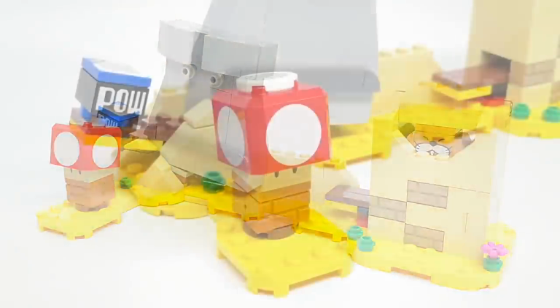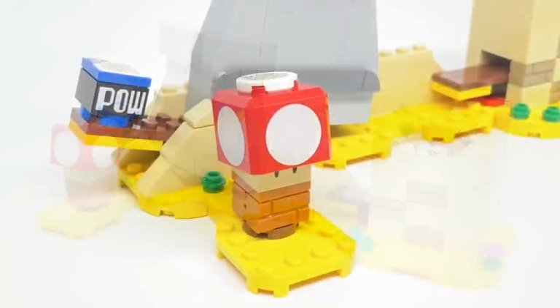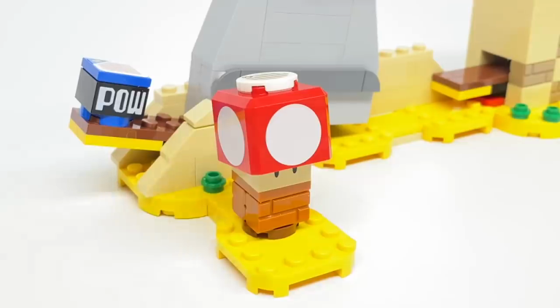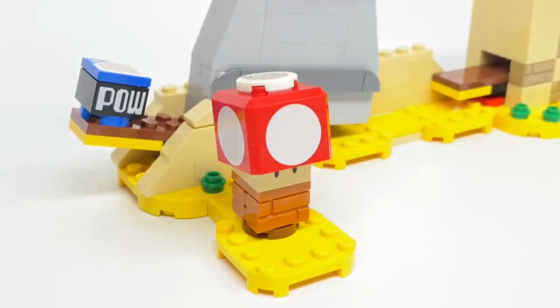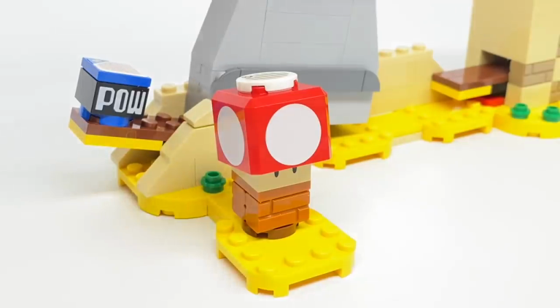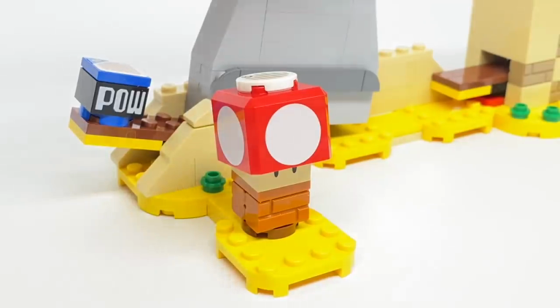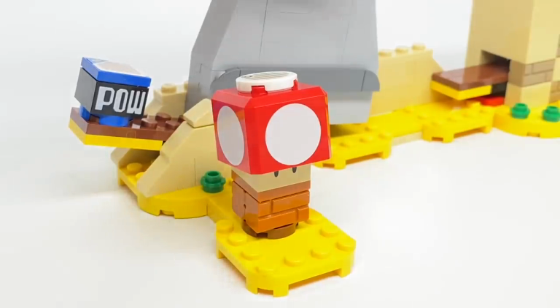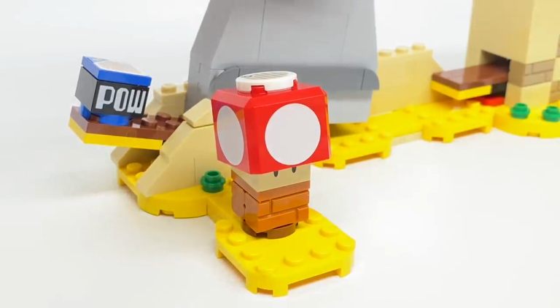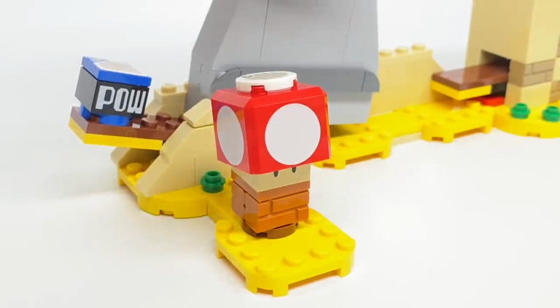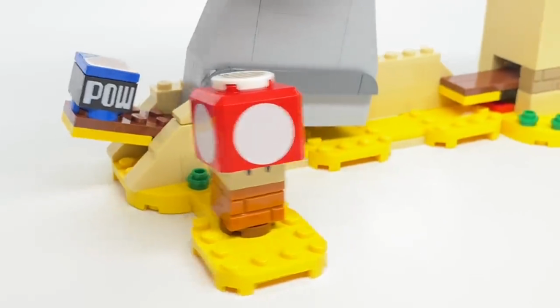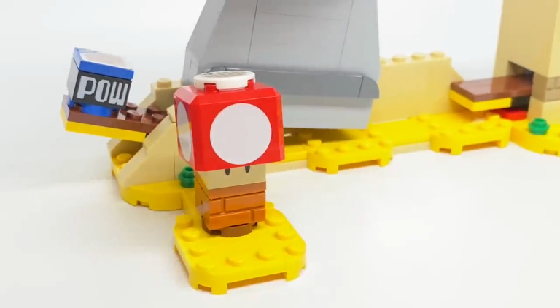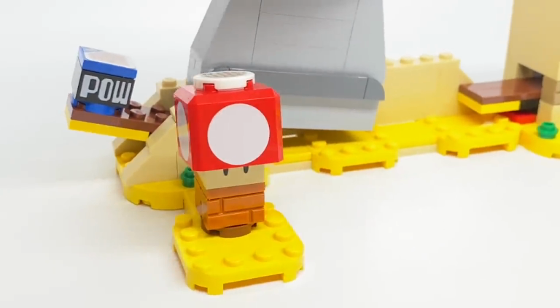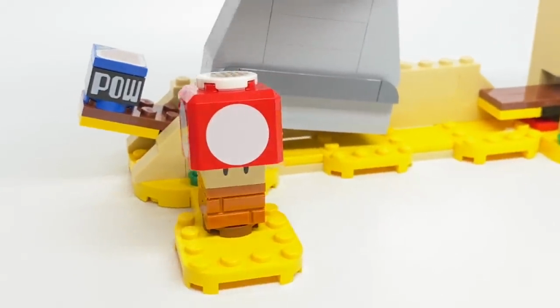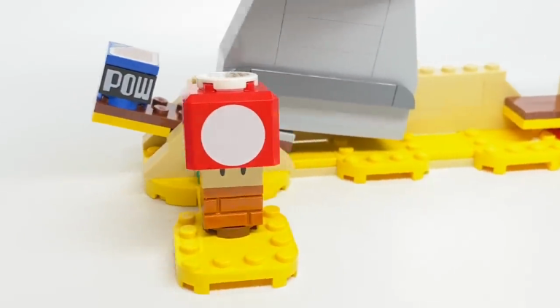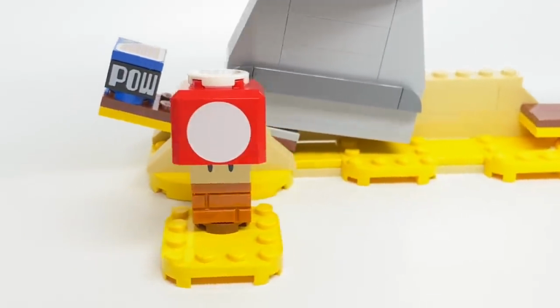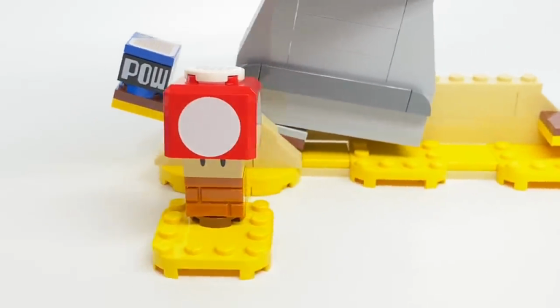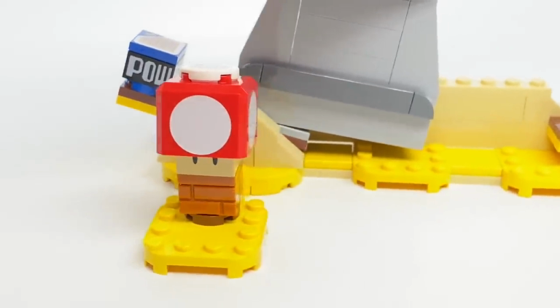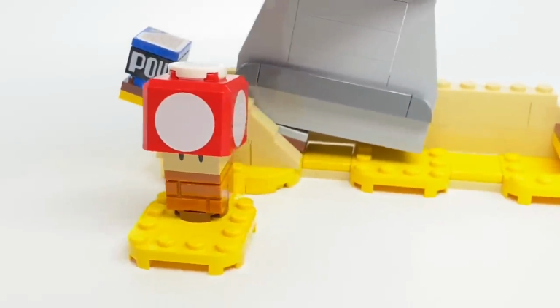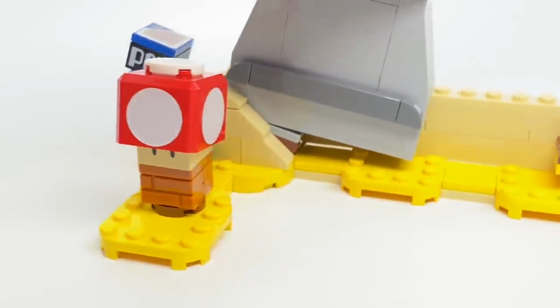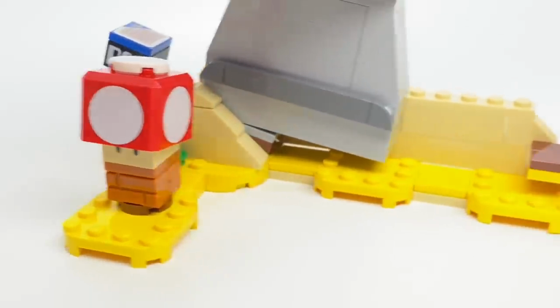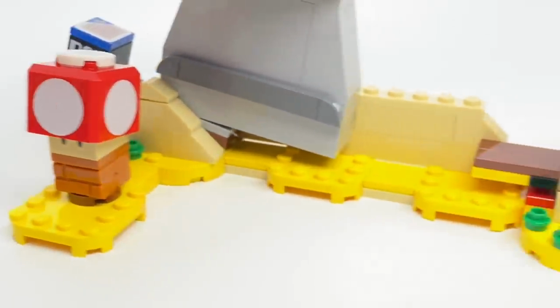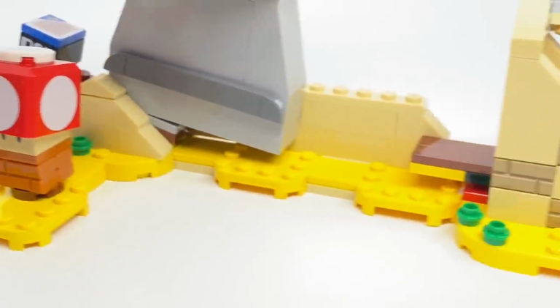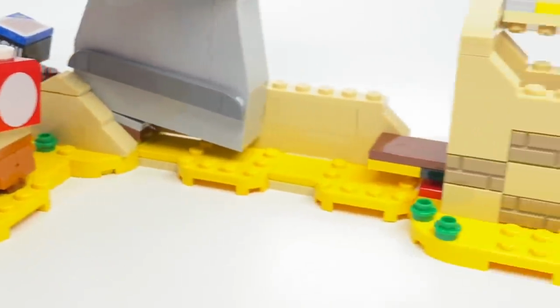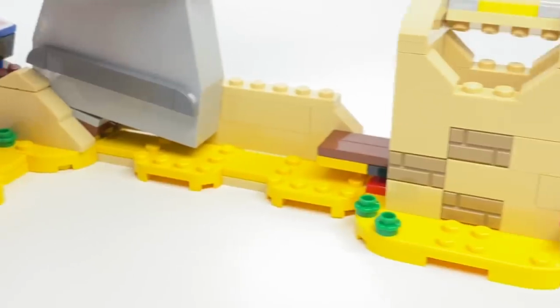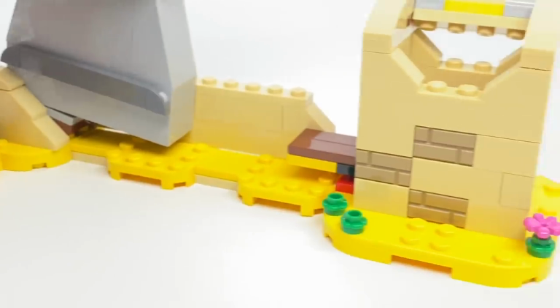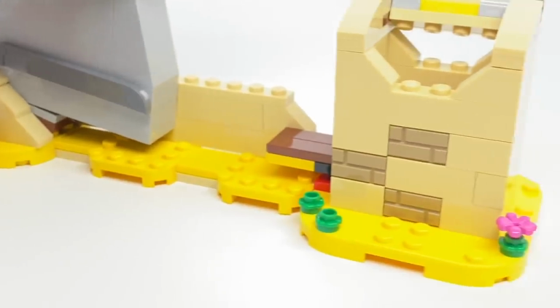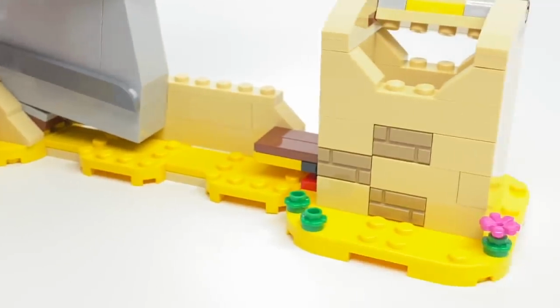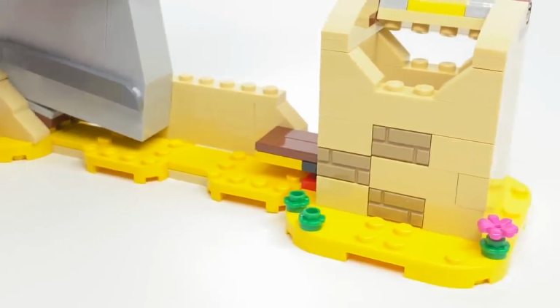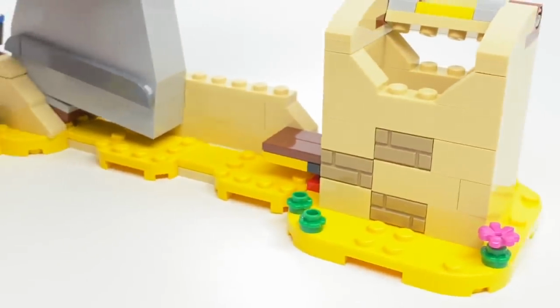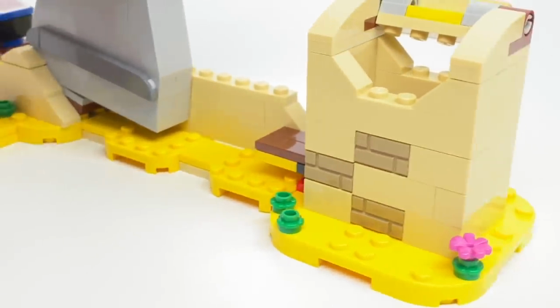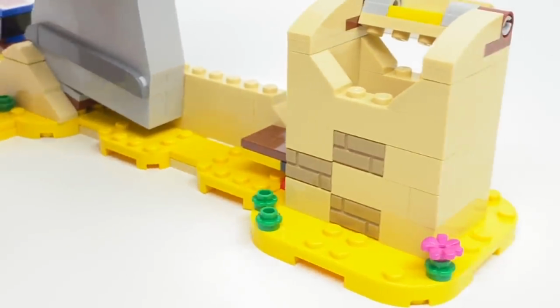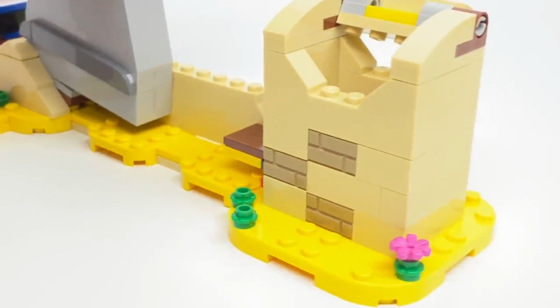There's not too much else going on with the build. The front has a small part for the mushroom, and there's scenery throughout.